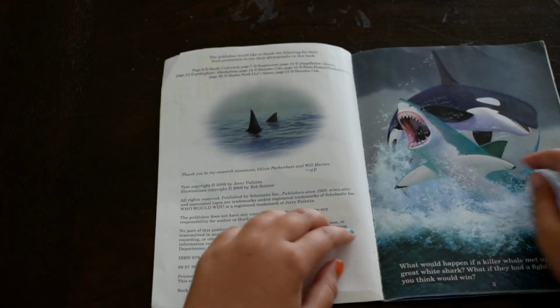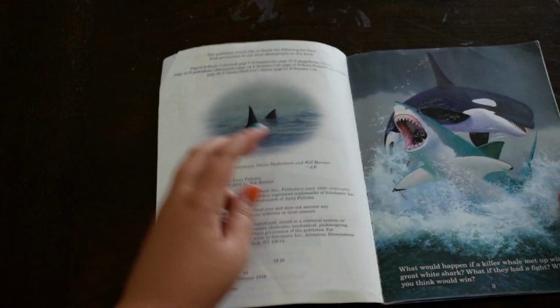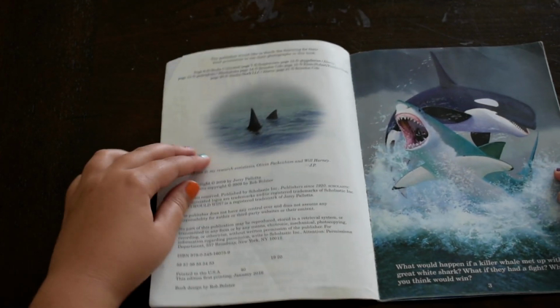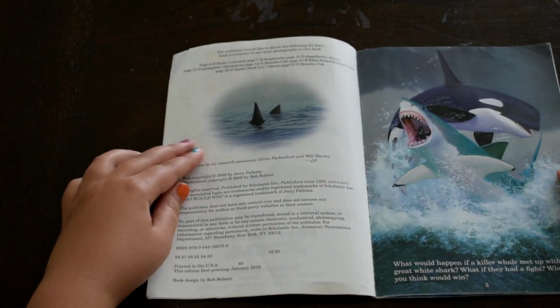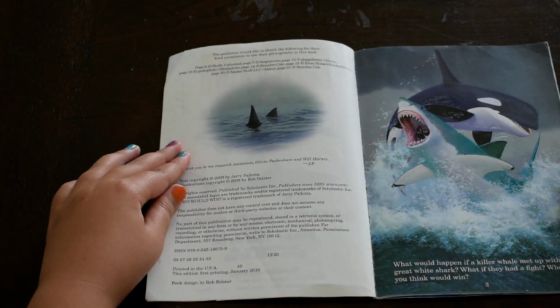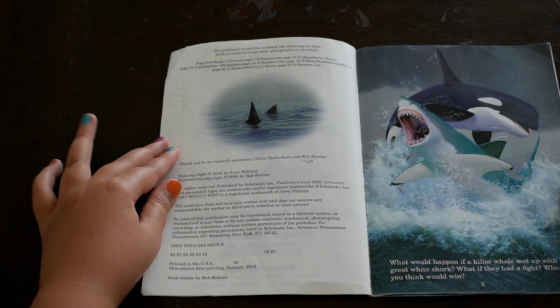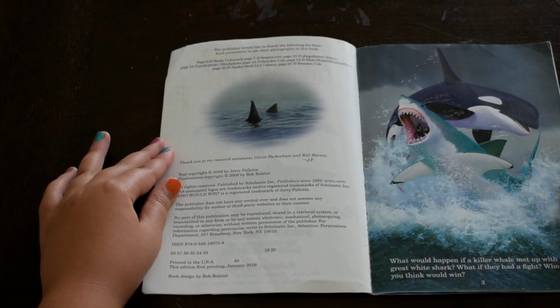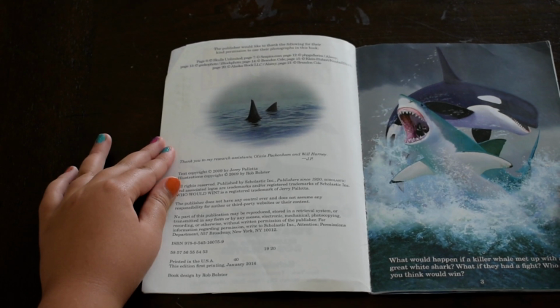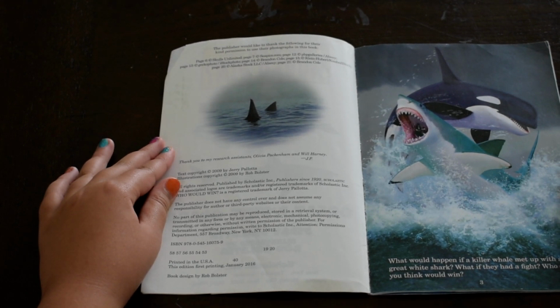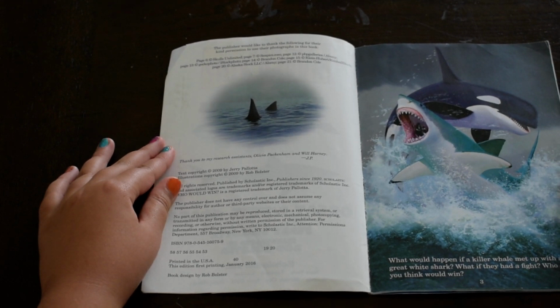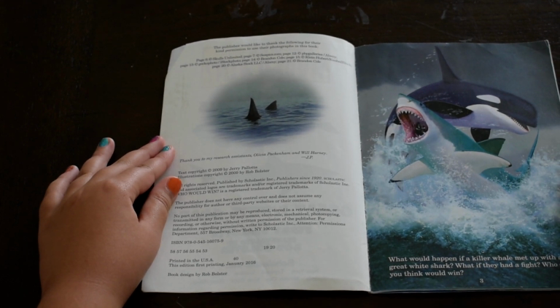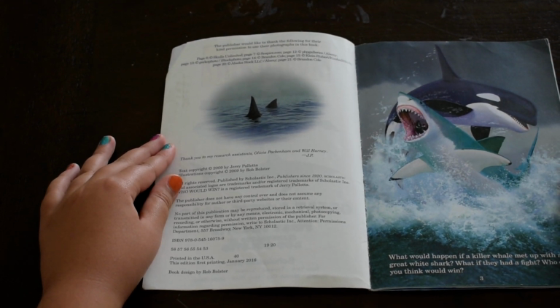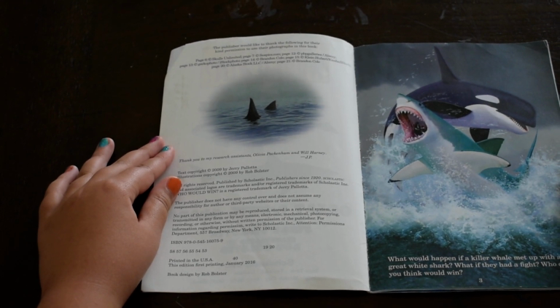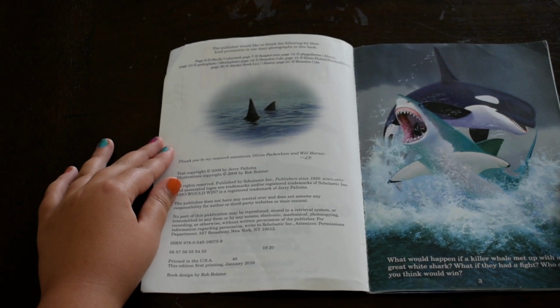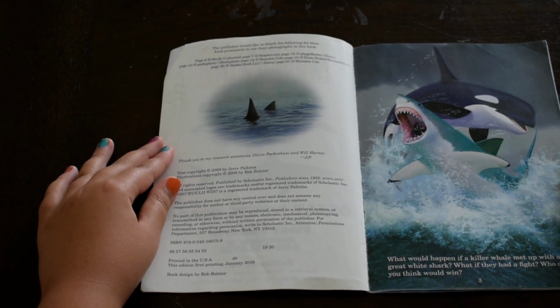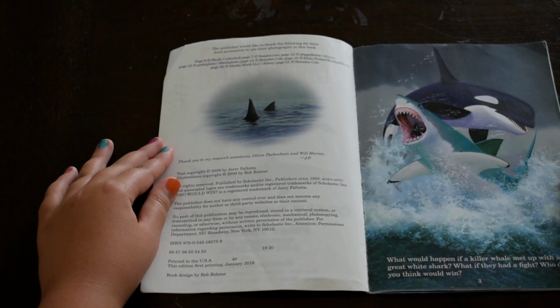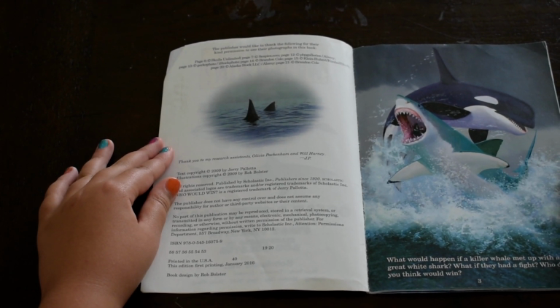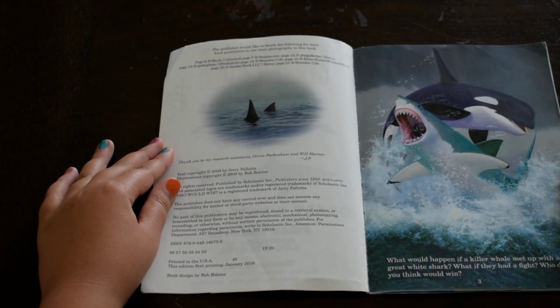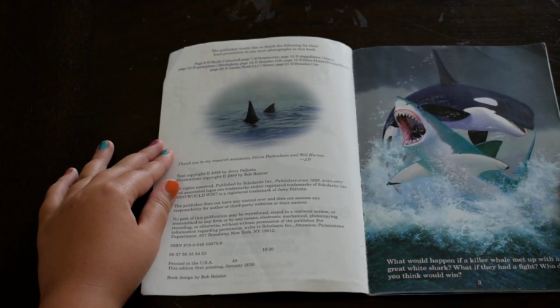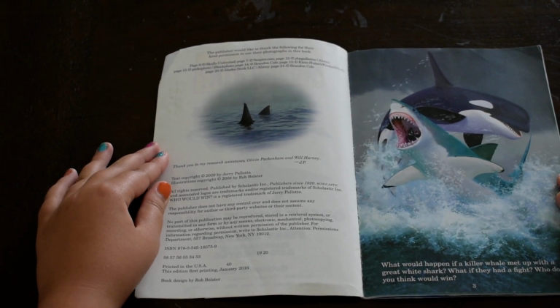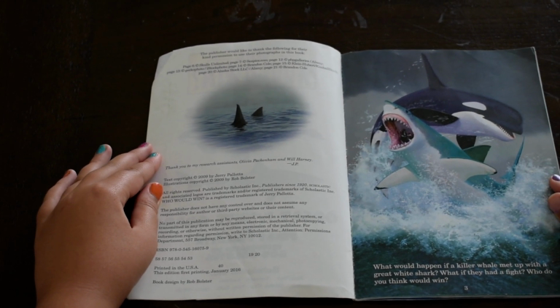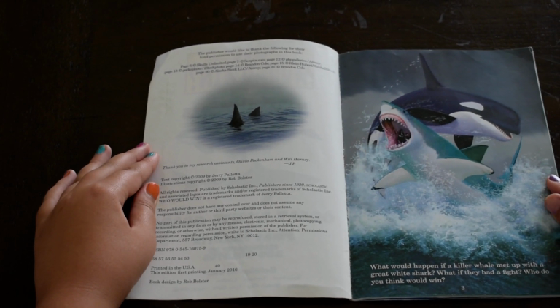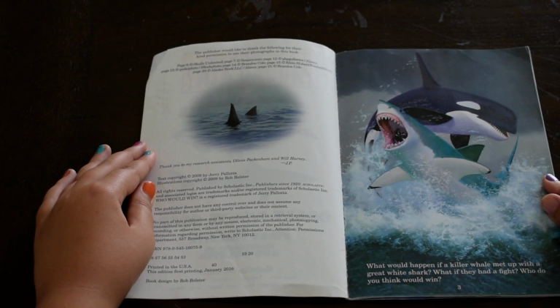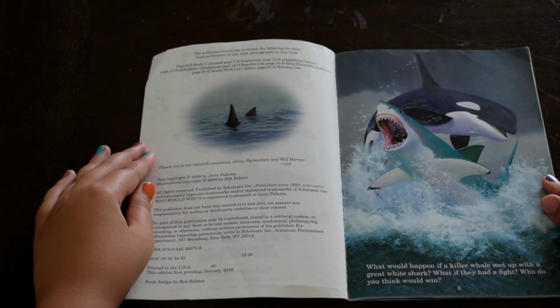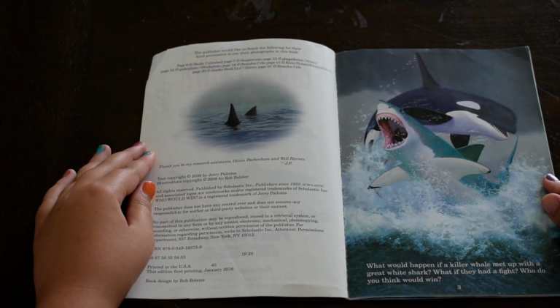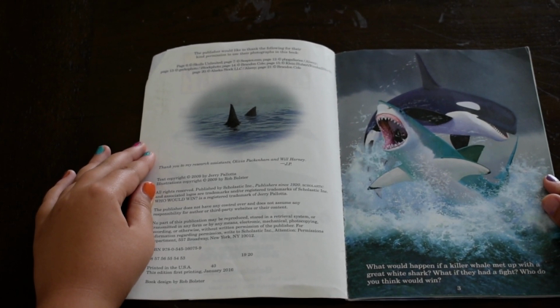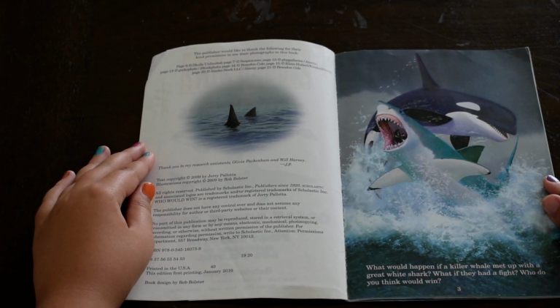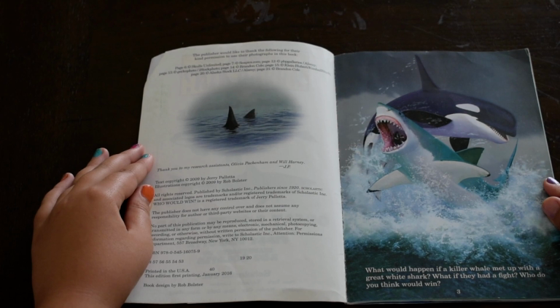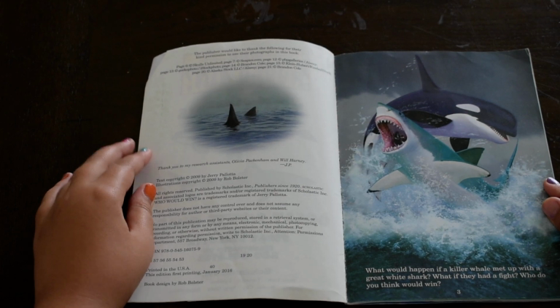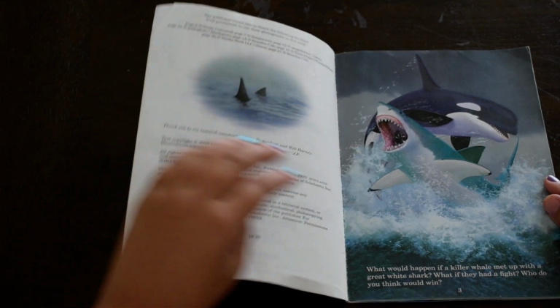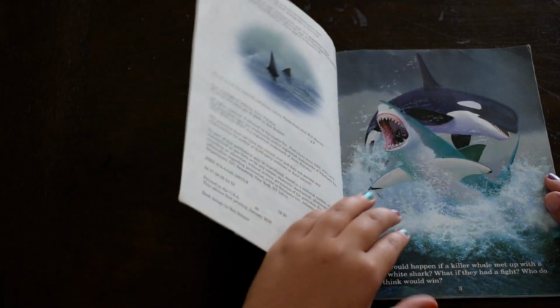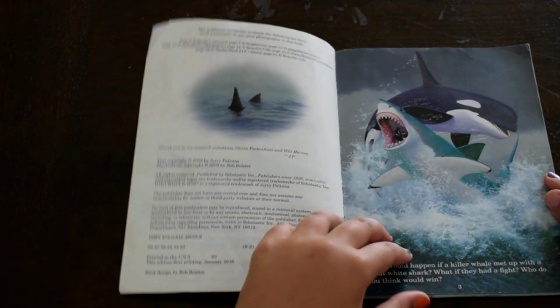What would happen if a killer whale met up with a great white shark? What if they had a fight? Who do you think would win?